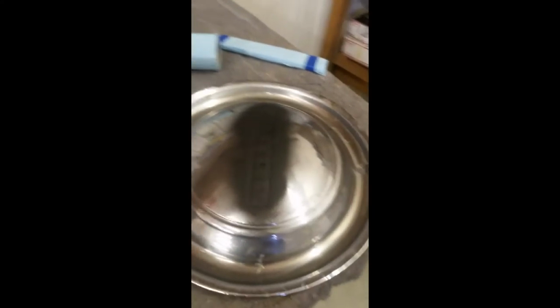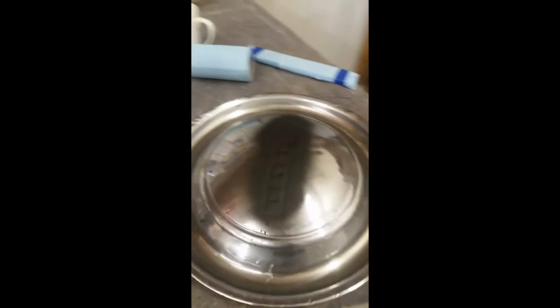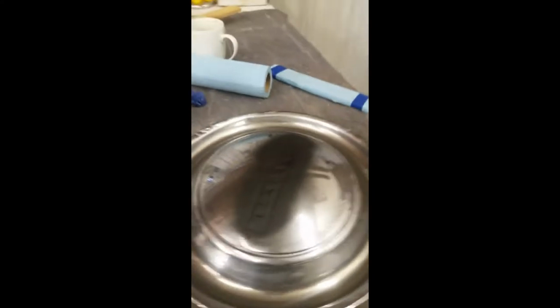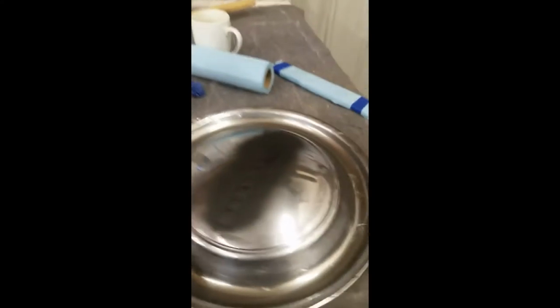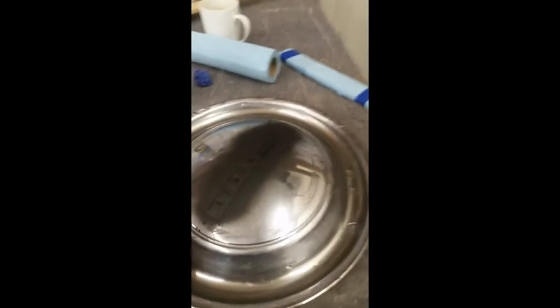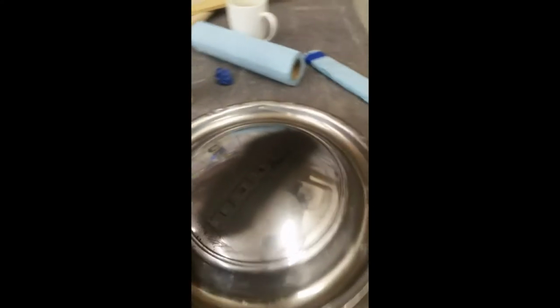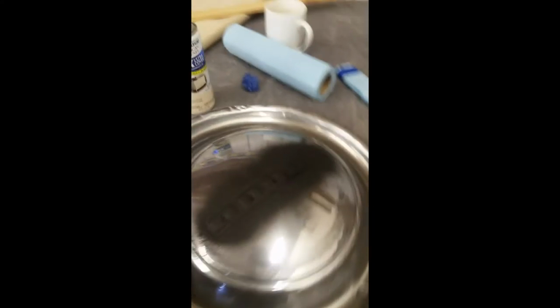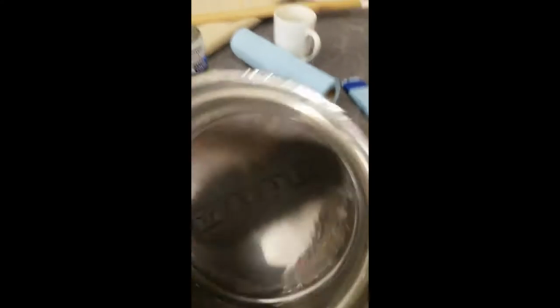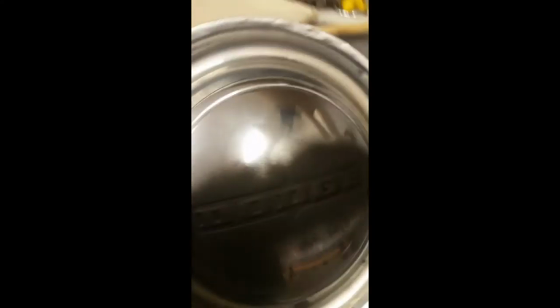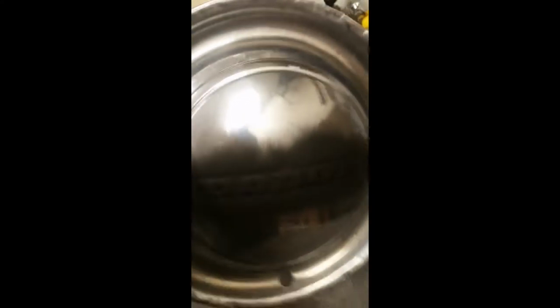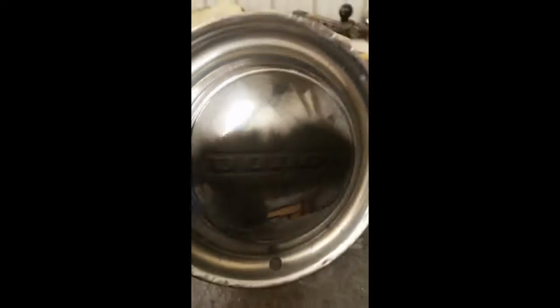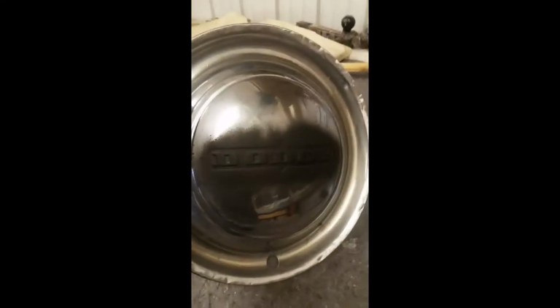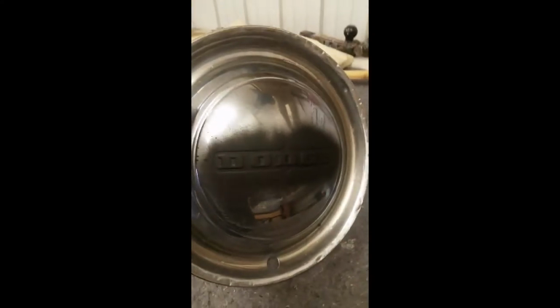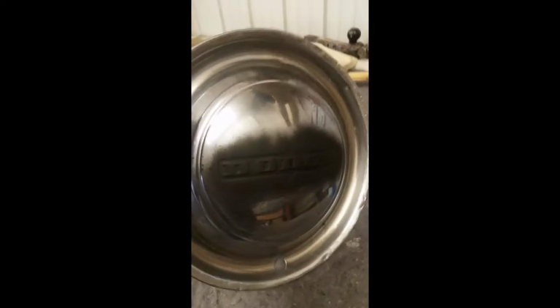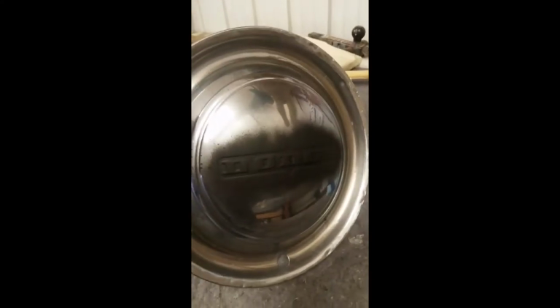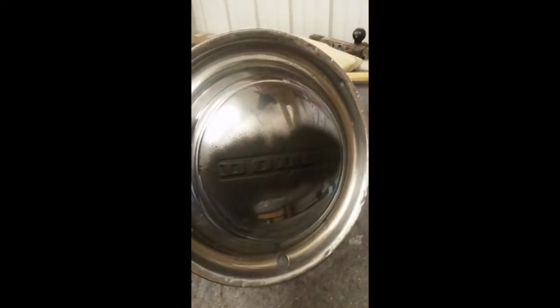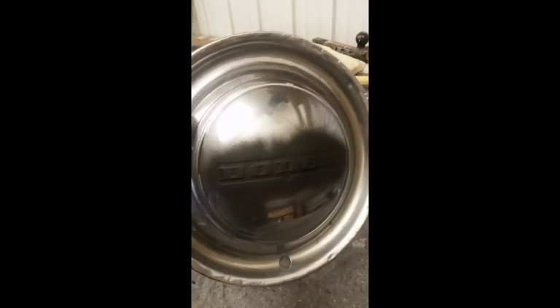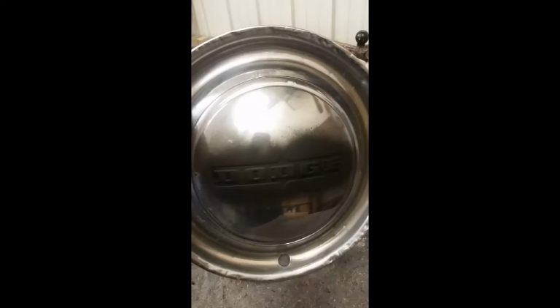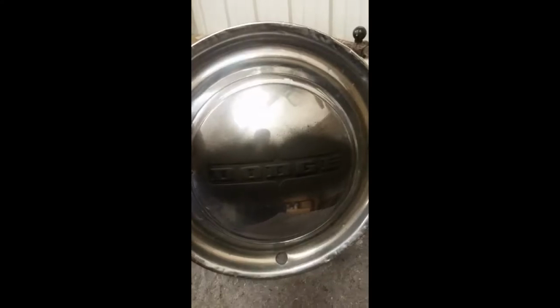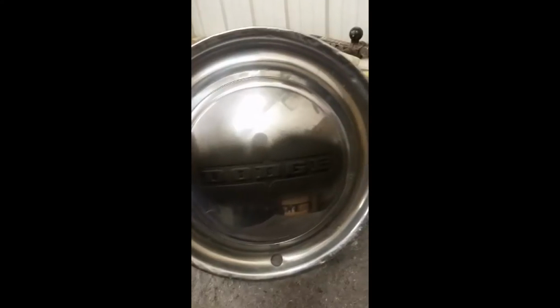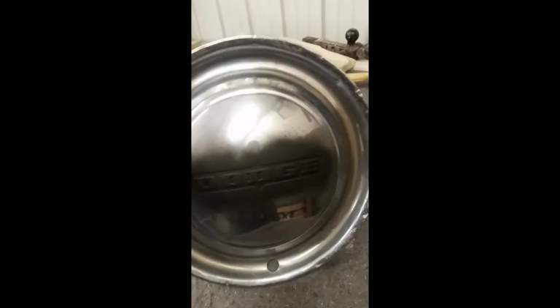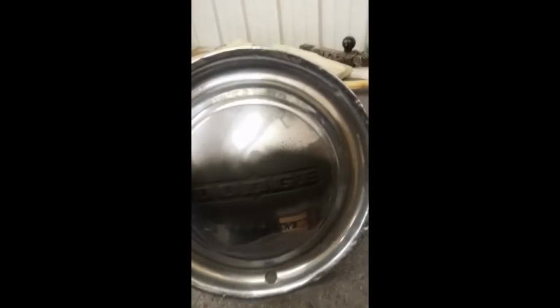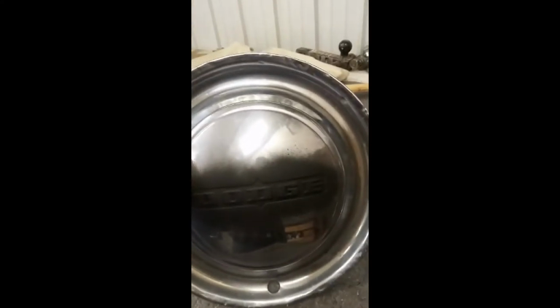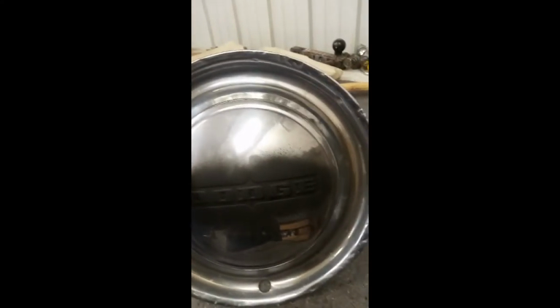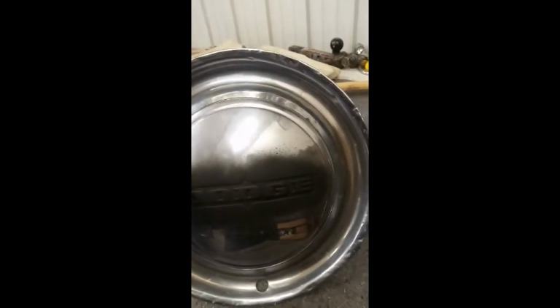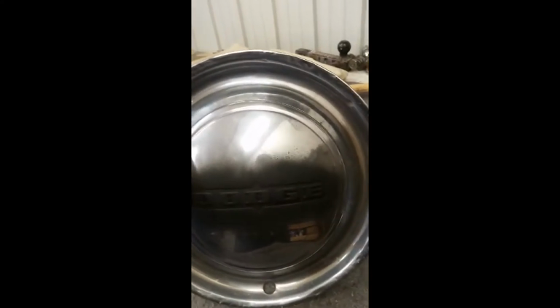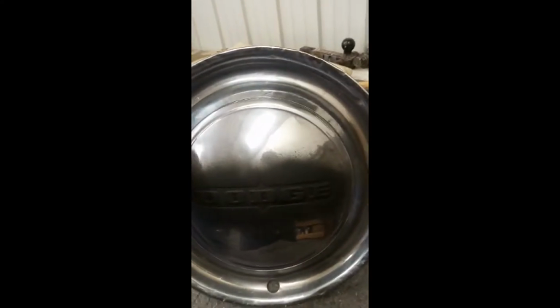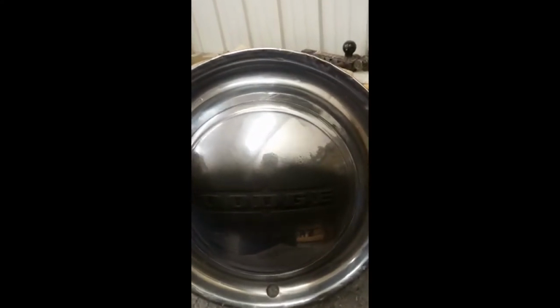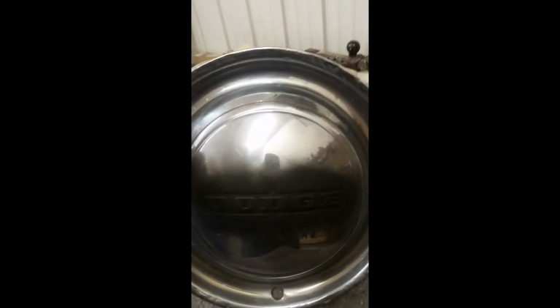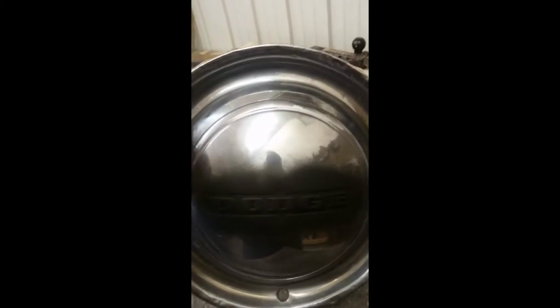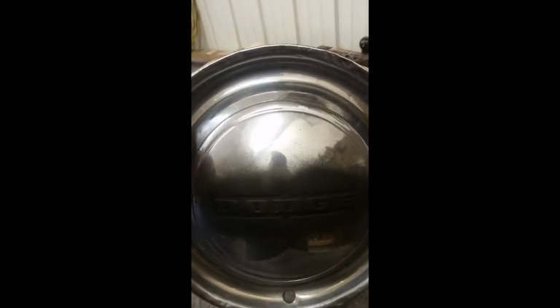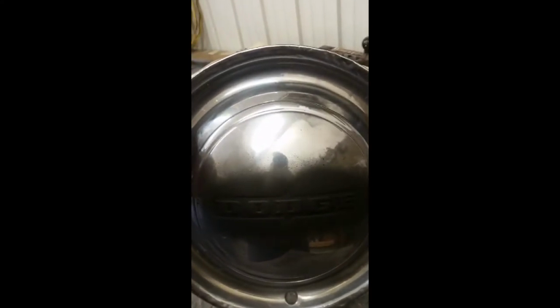I've spray painted the inside of the lettering, and I'll show you what we do next here.